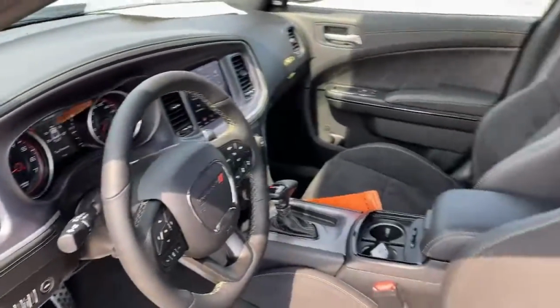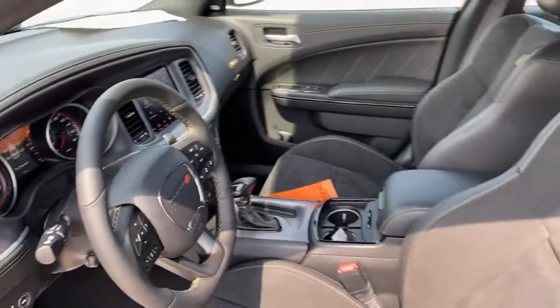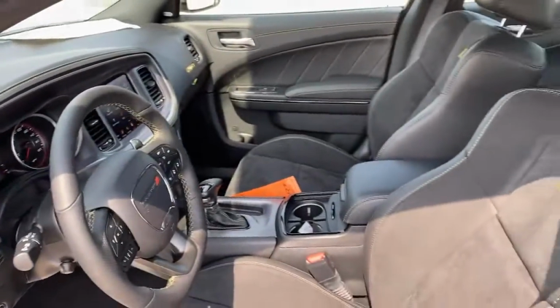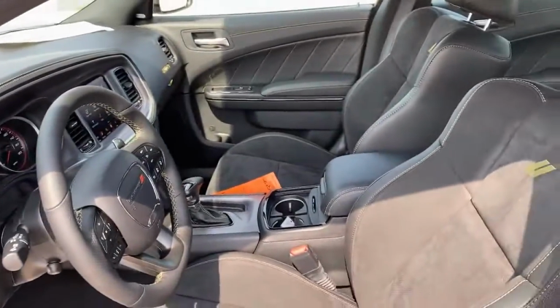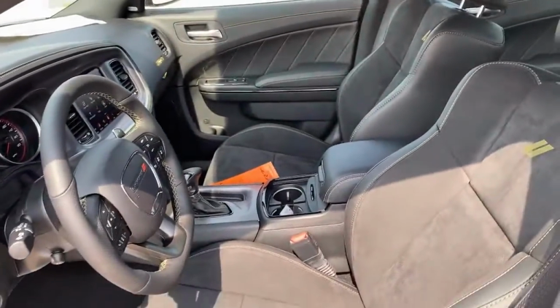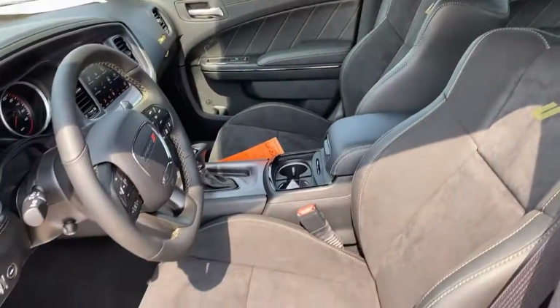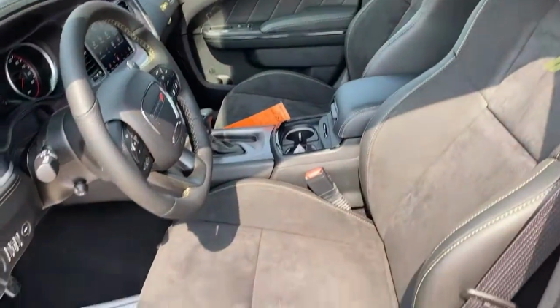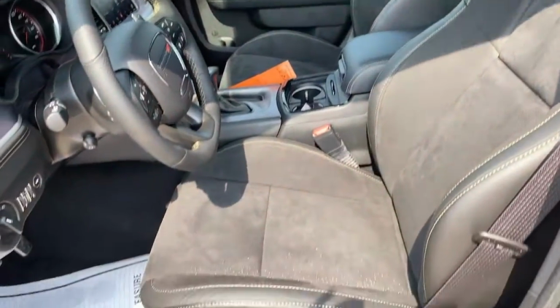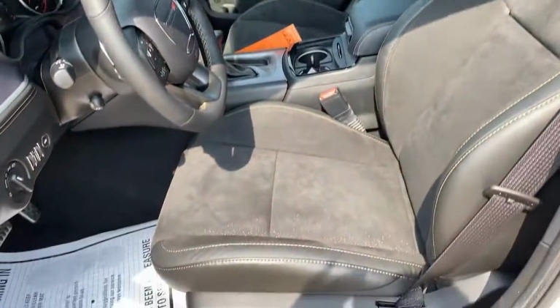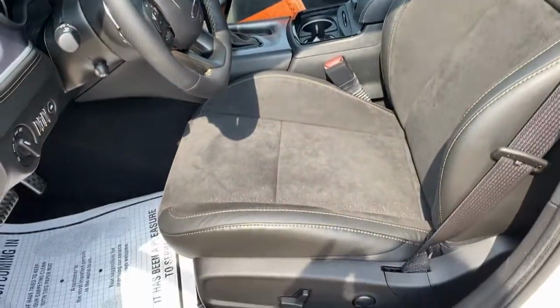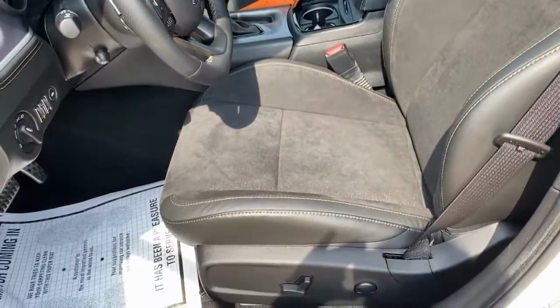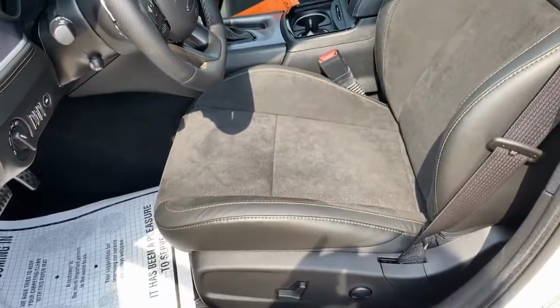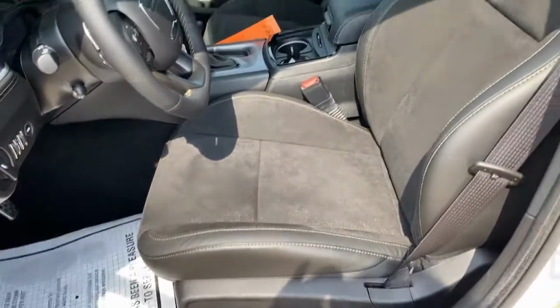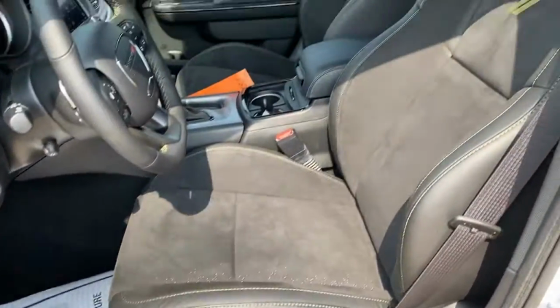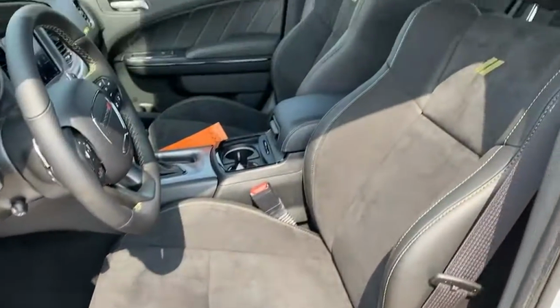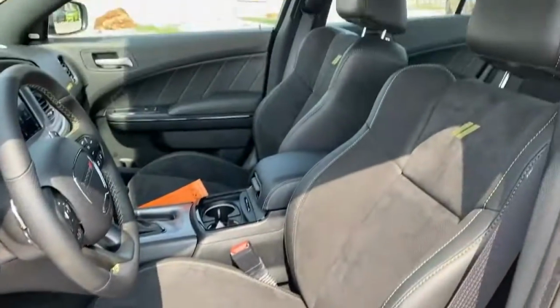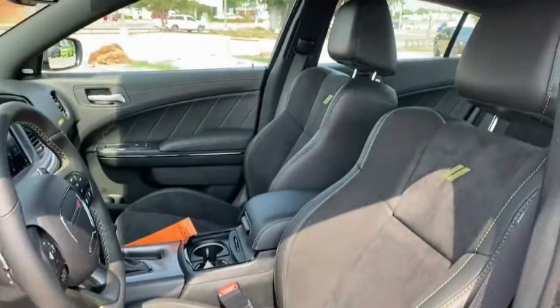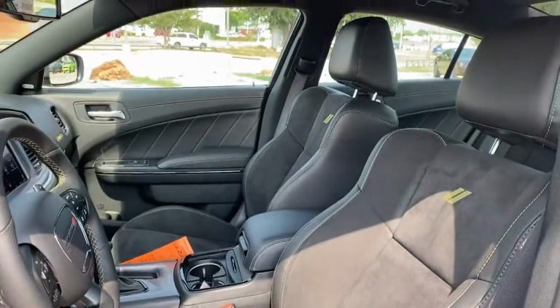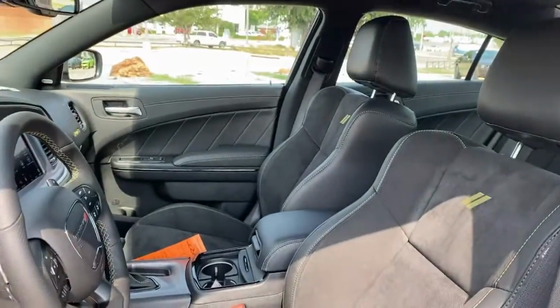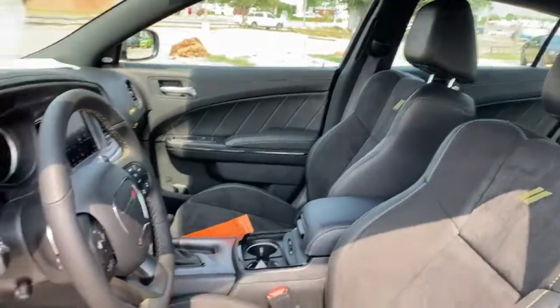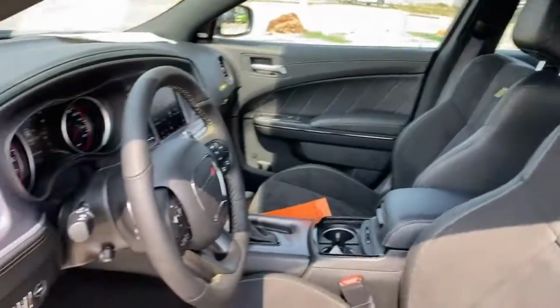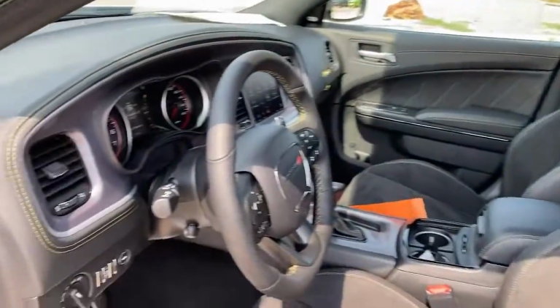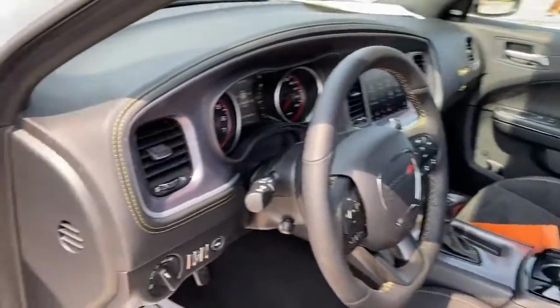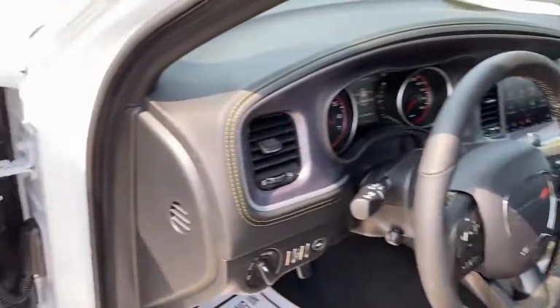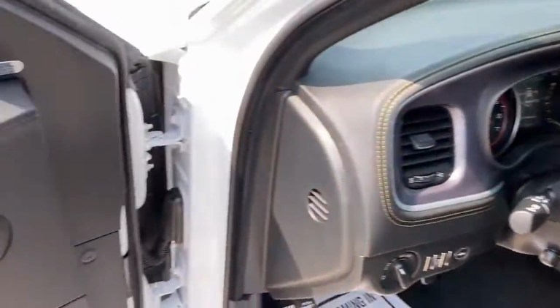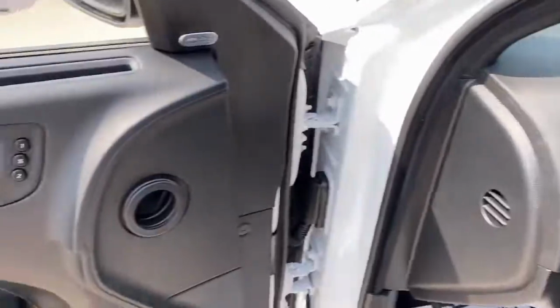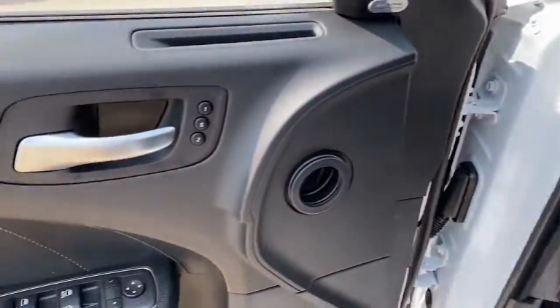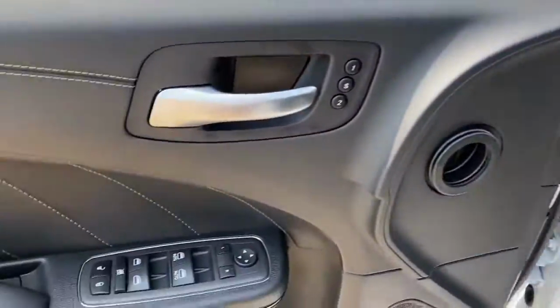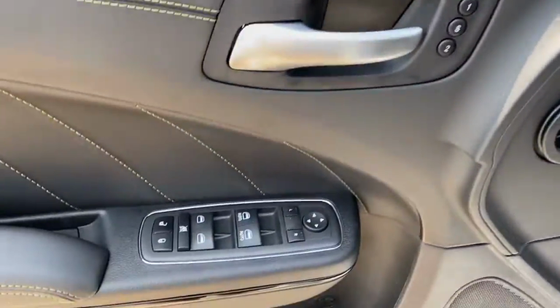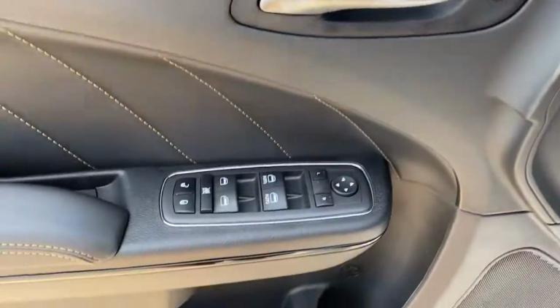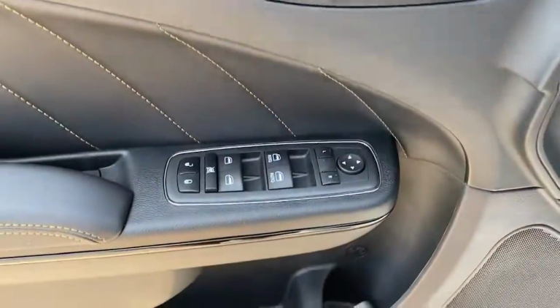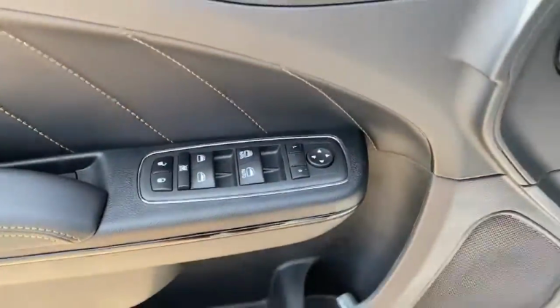Keyless entry, satellite radio, lane keeping assist, adaptive cruise control.